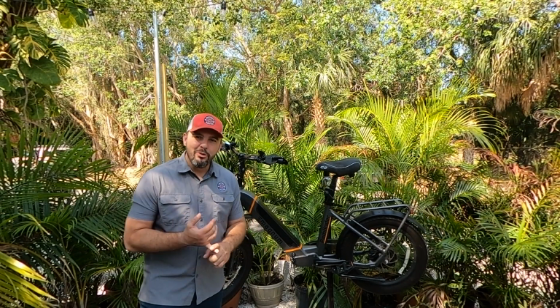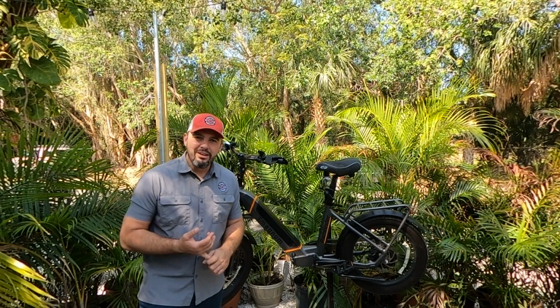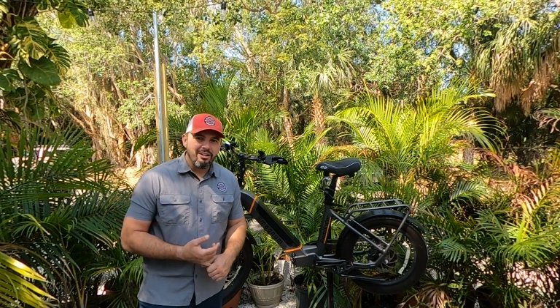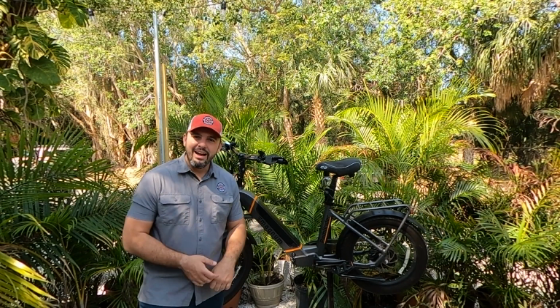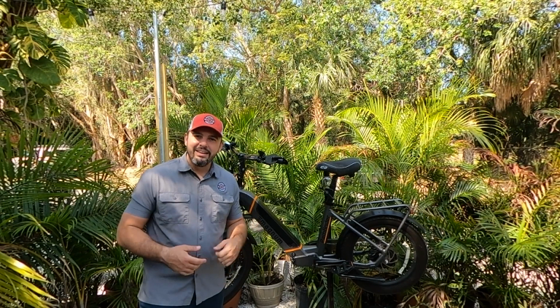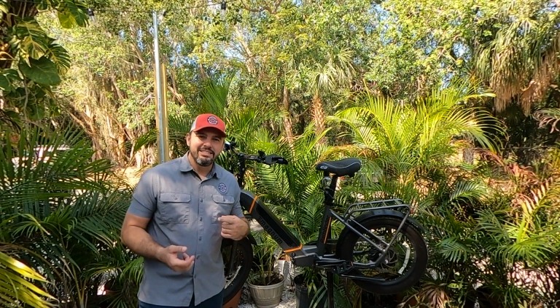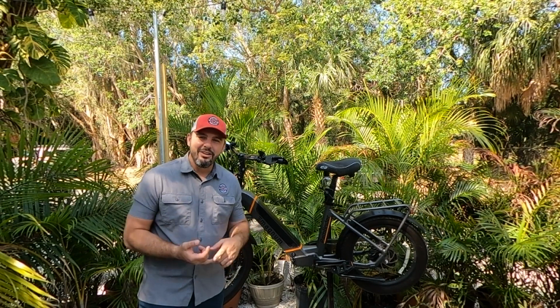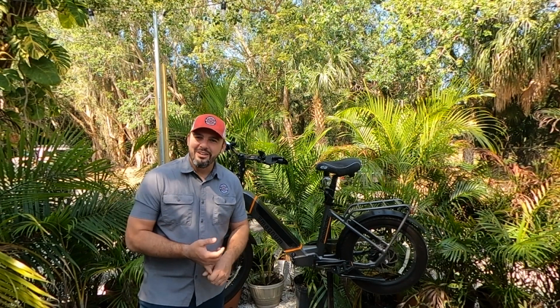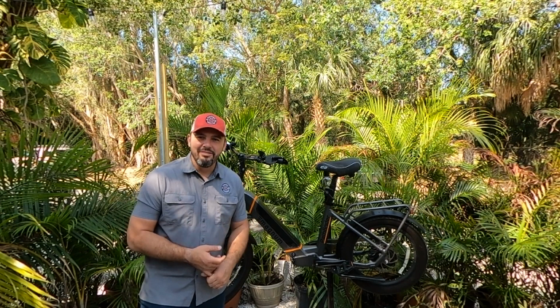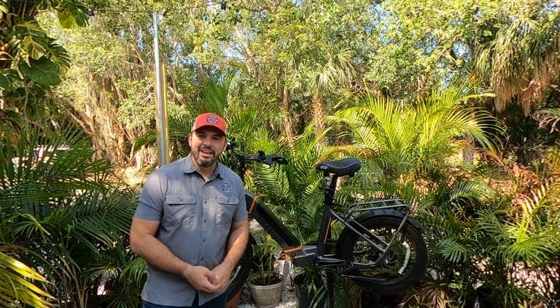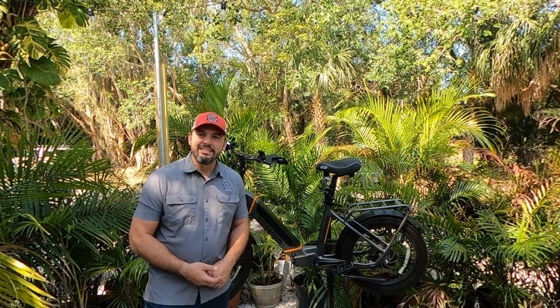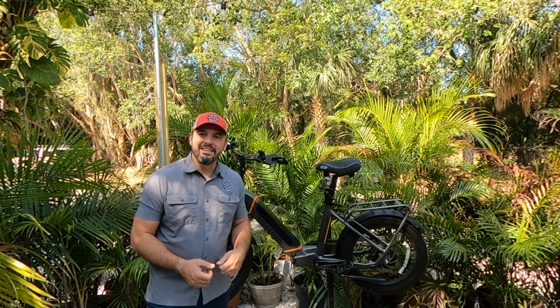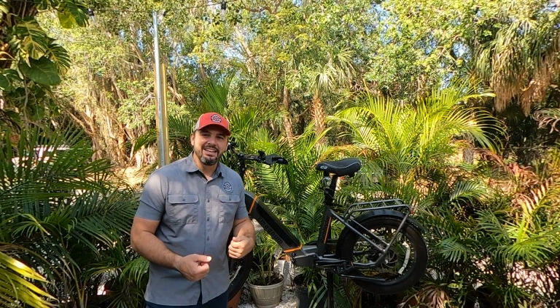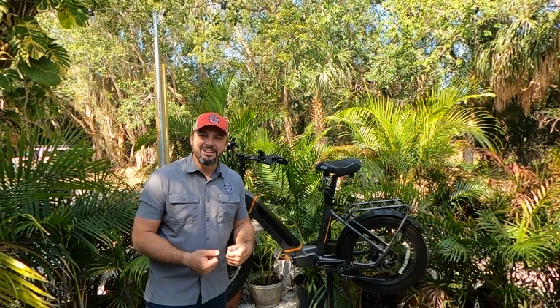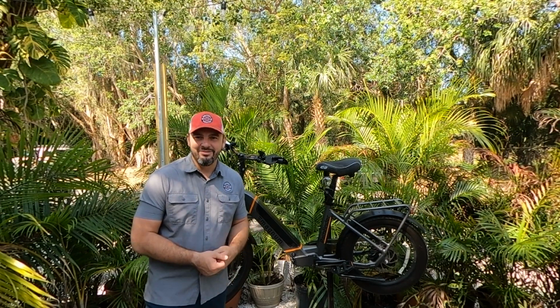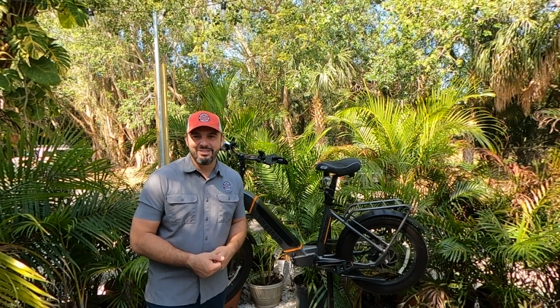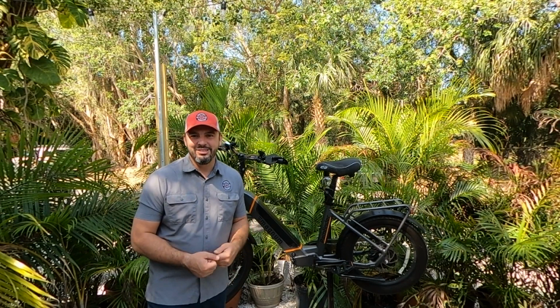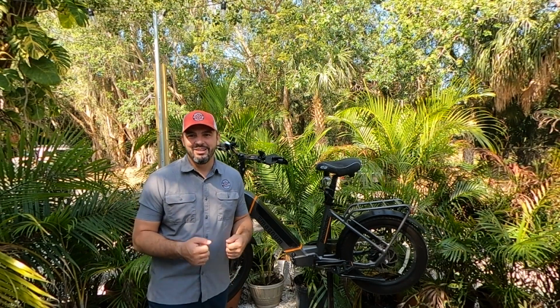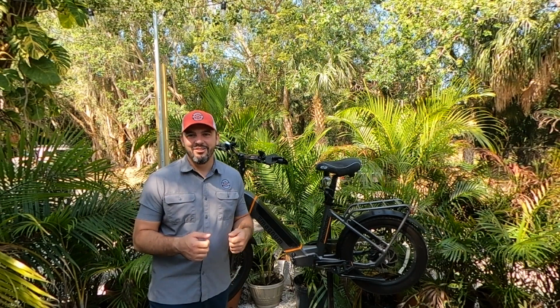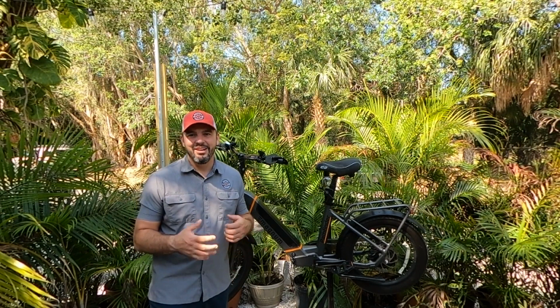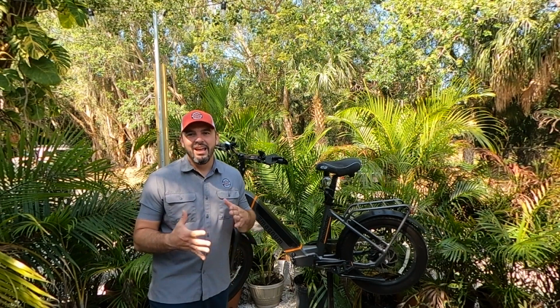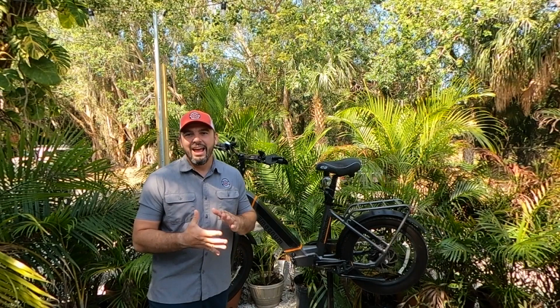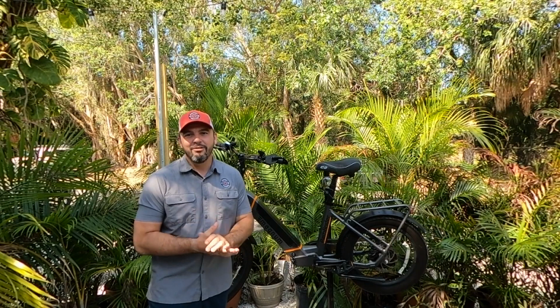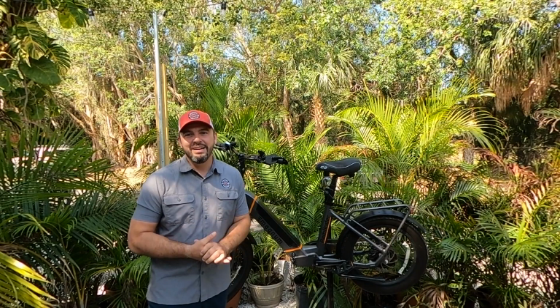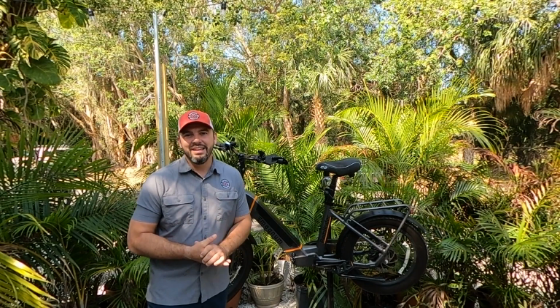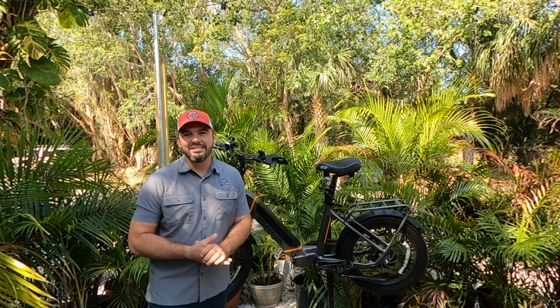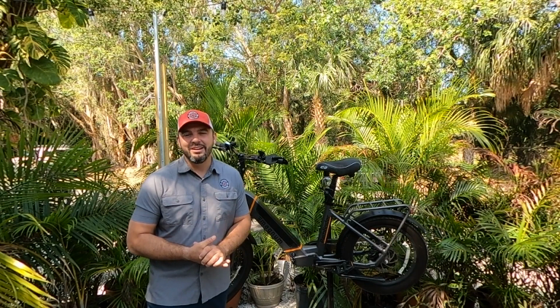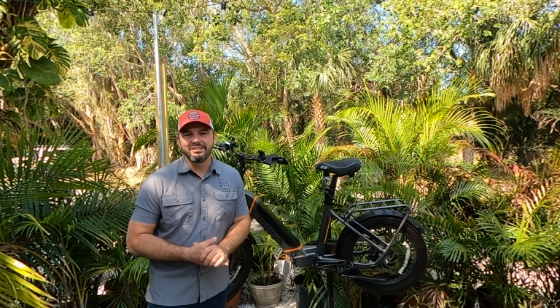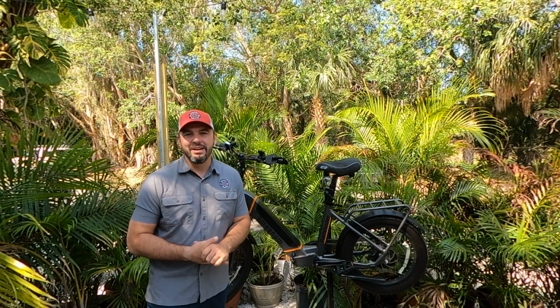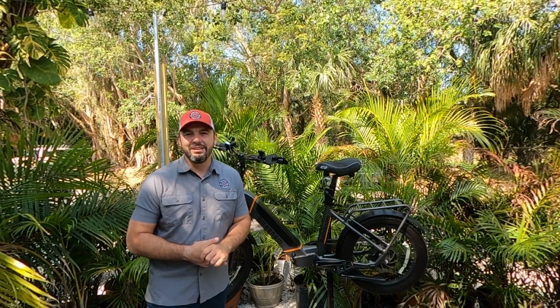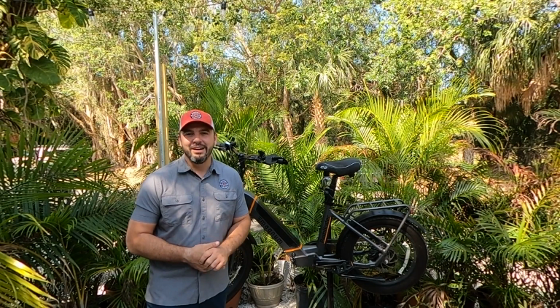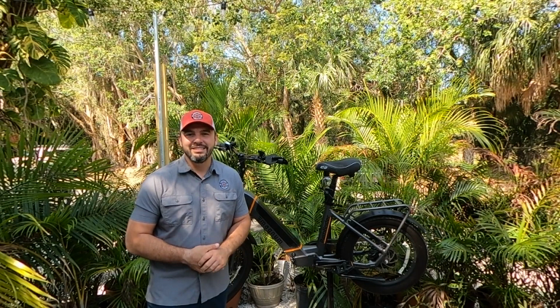Throw in a ride, start an event, get a conversation going. Everybody likes to talk about e-bikes.